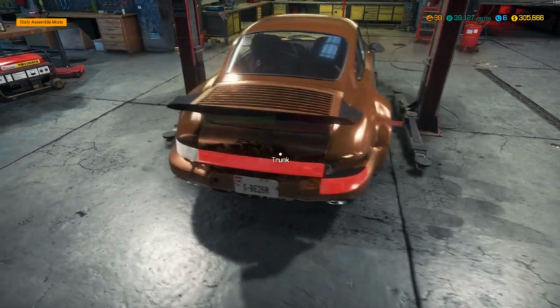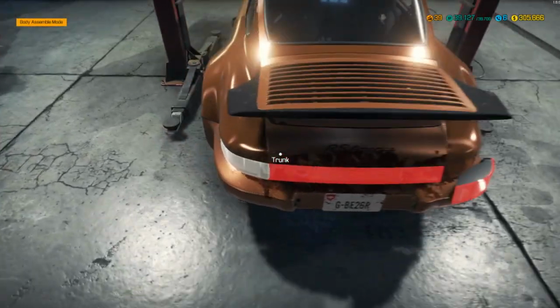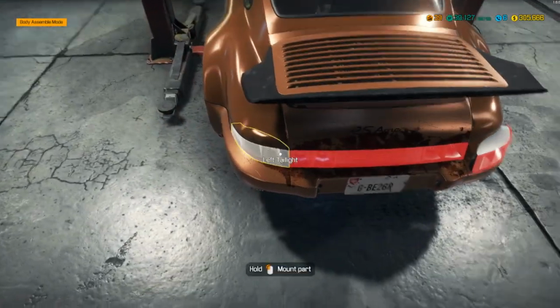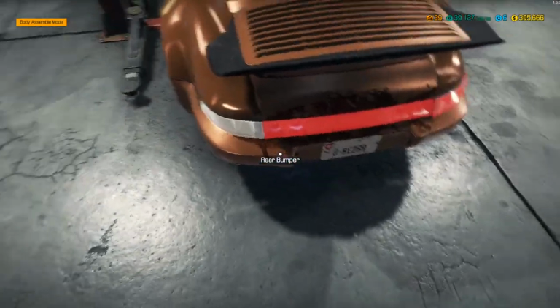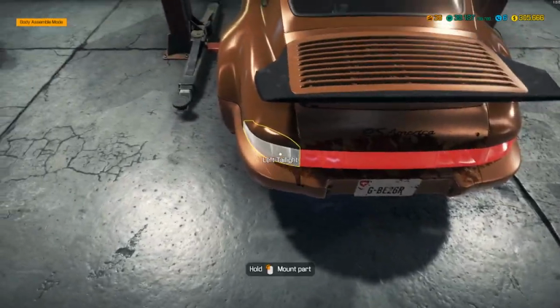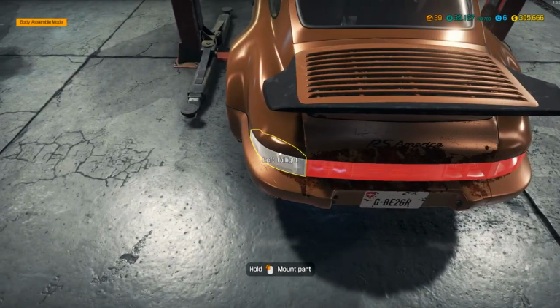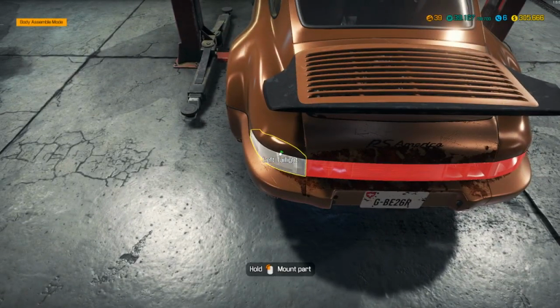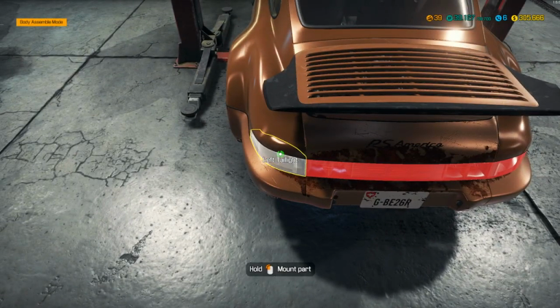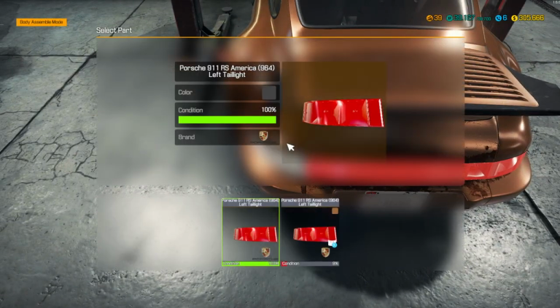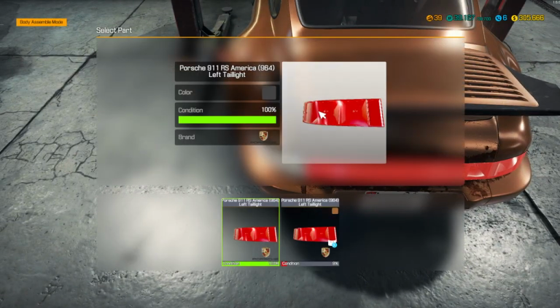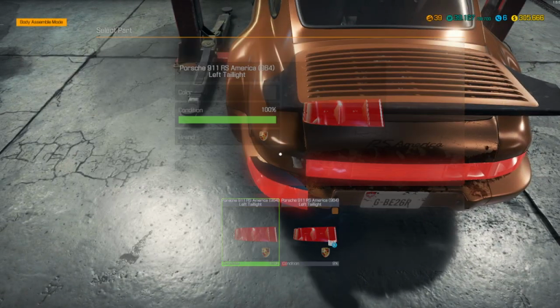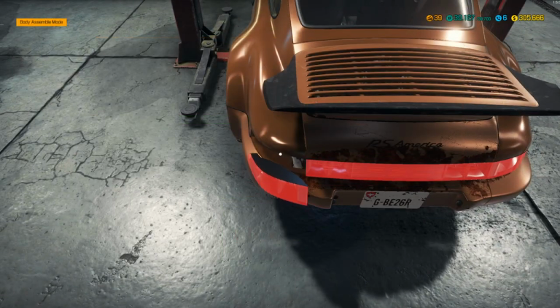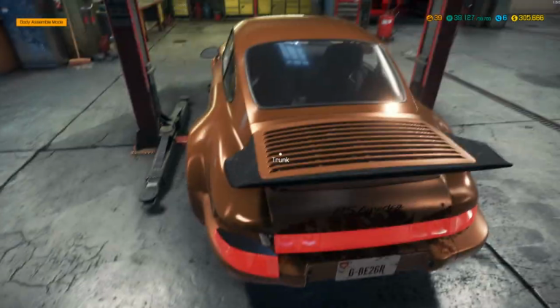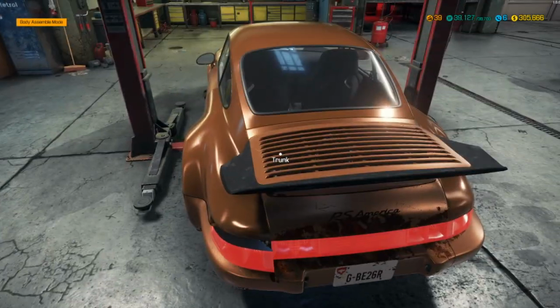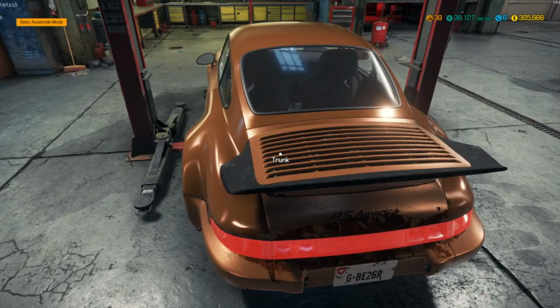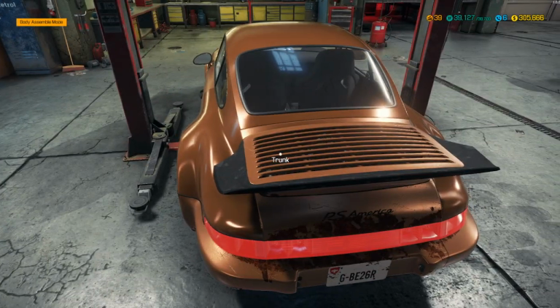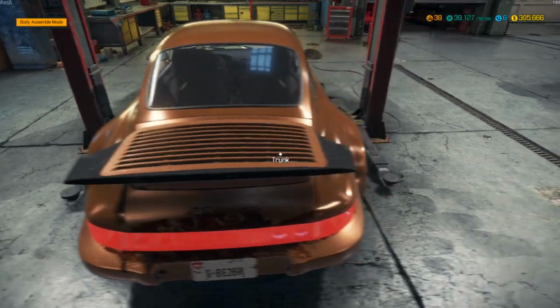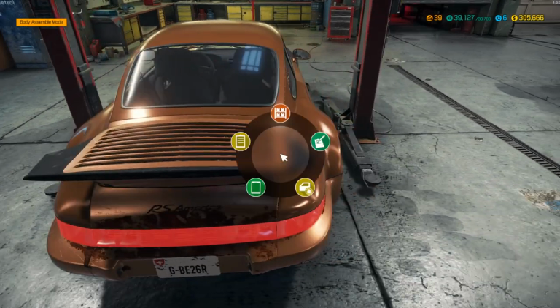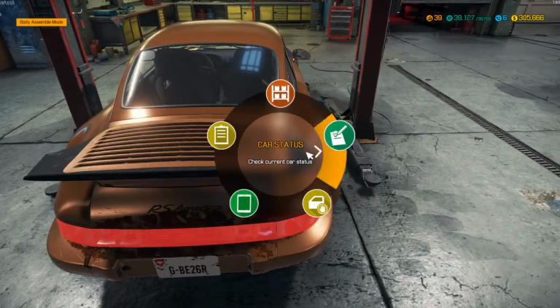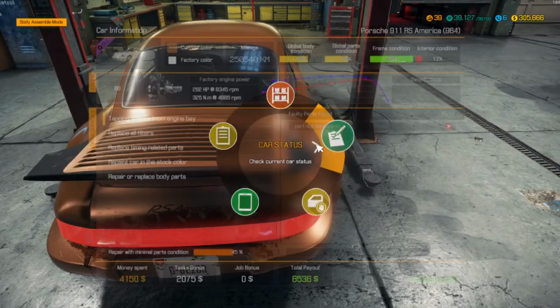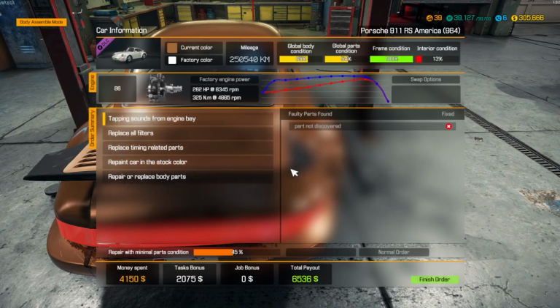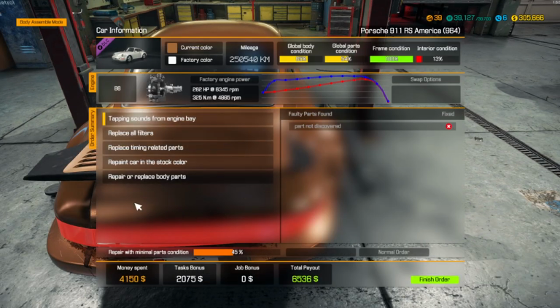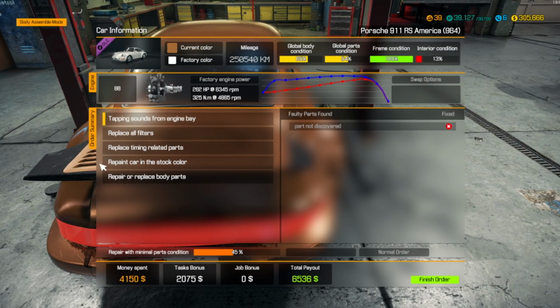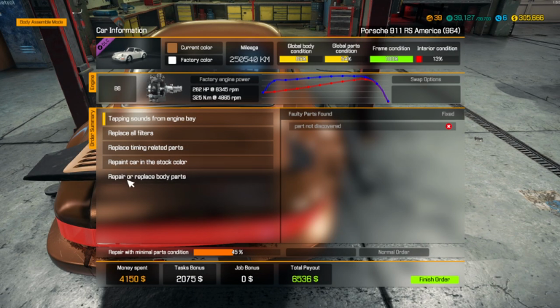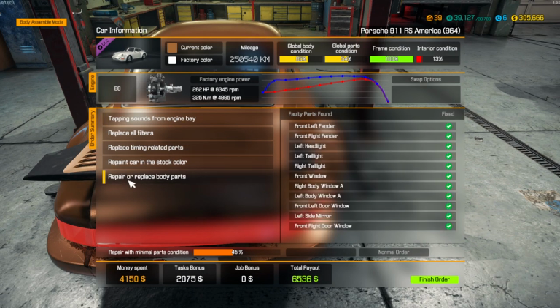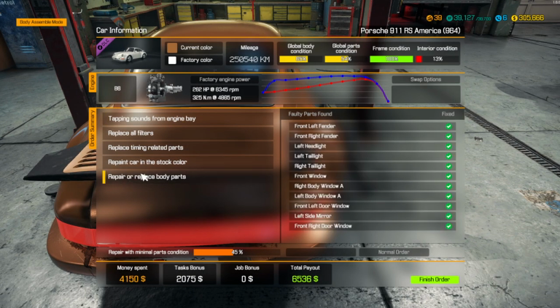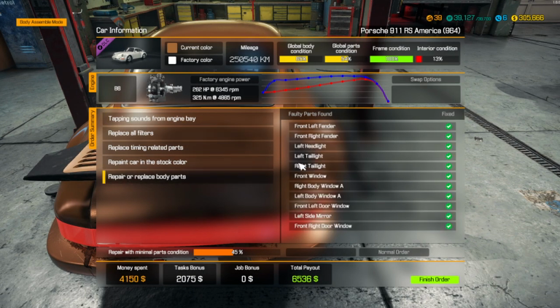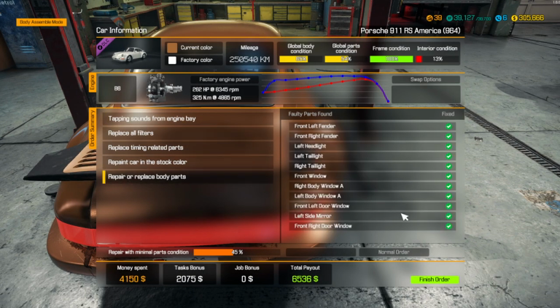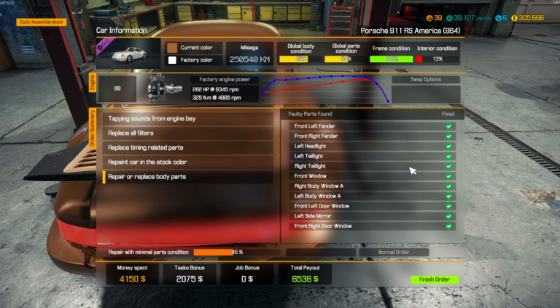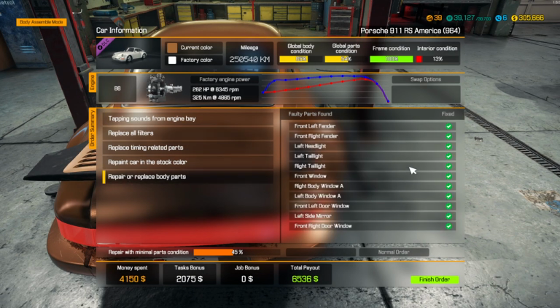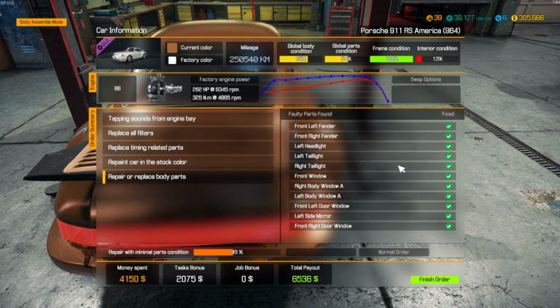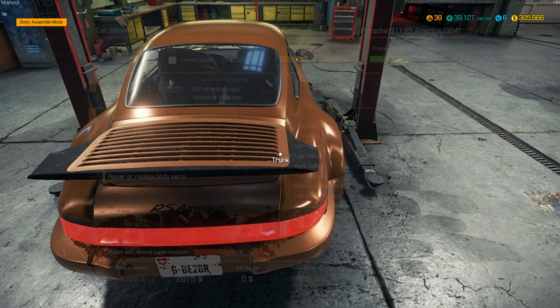We're going to grab both door windows, our front window, right door window, body window A times two, both headlights, both taillights, and the right fender. Here's our new unpainted right fender and our new front right headlight — which I didn't need to replace, but might as well. Are we good on the body? We are good. That's the body.